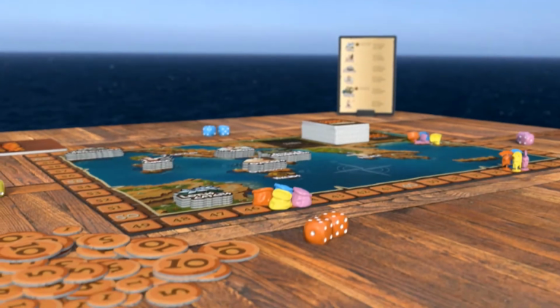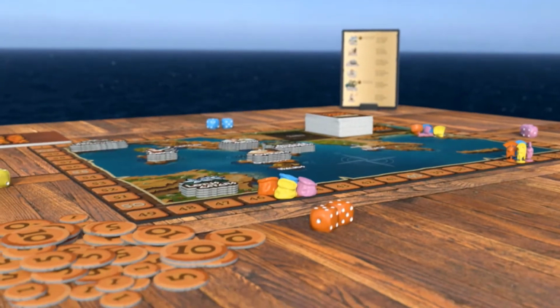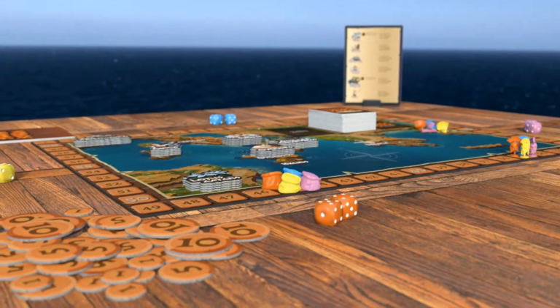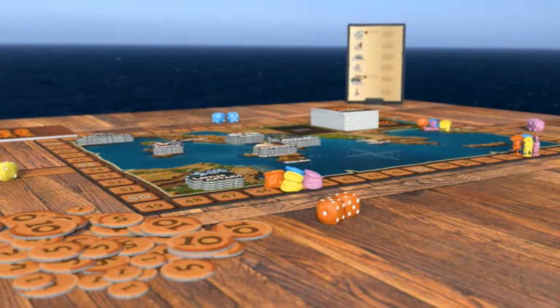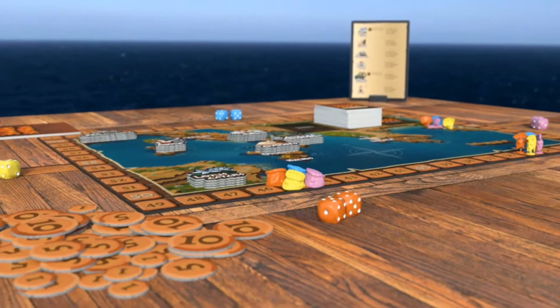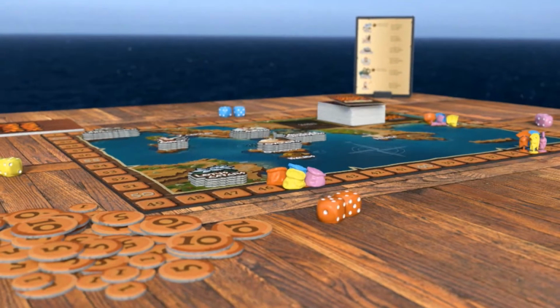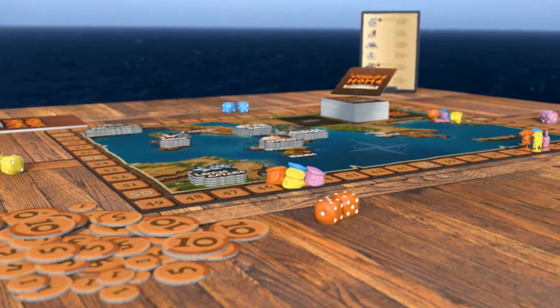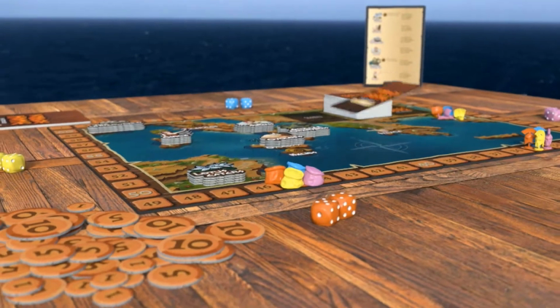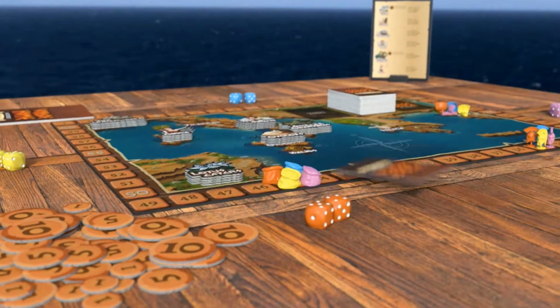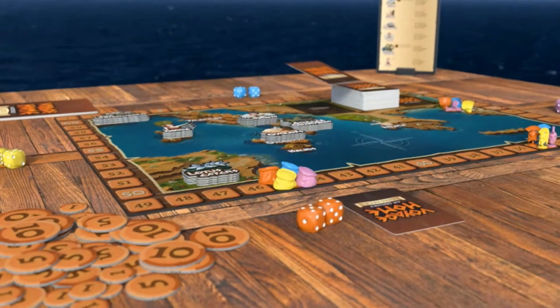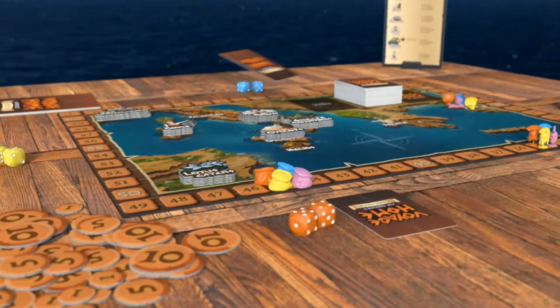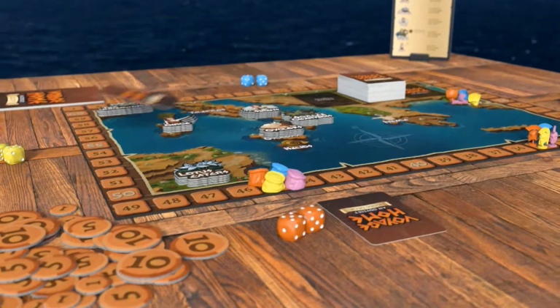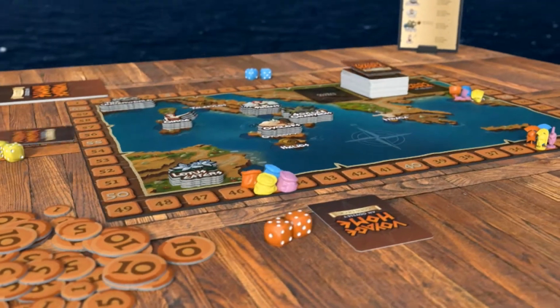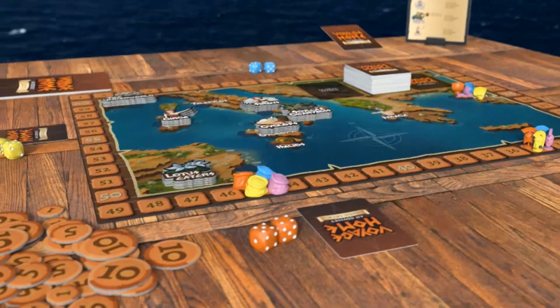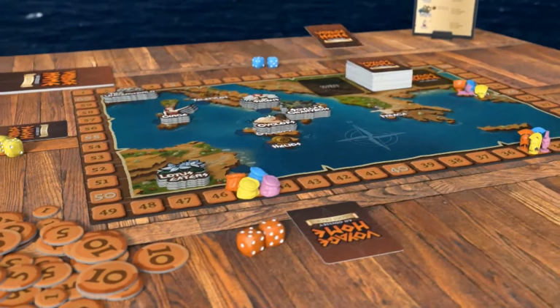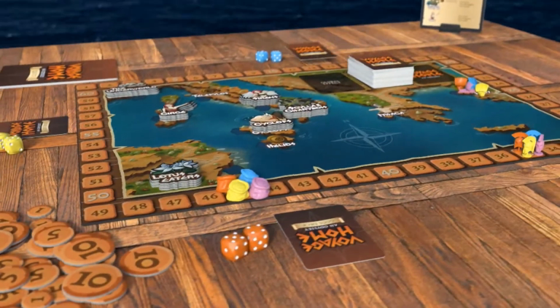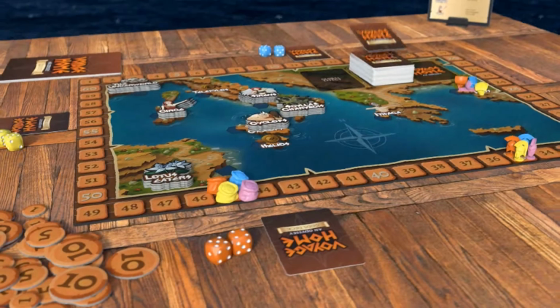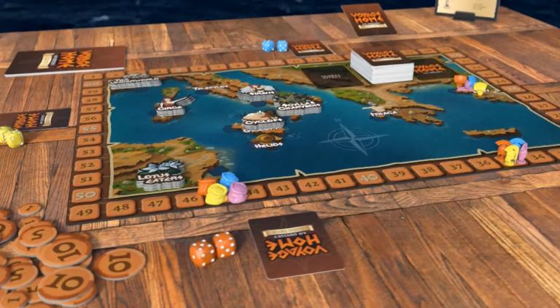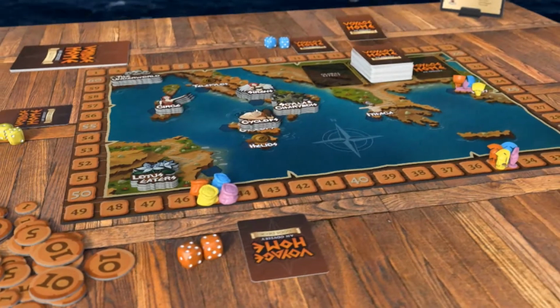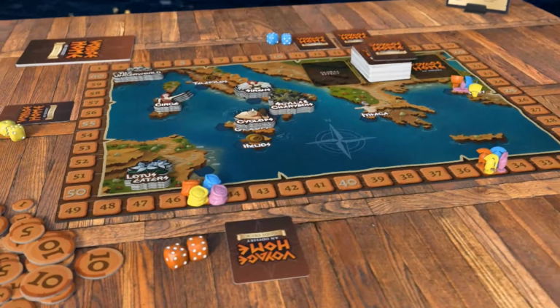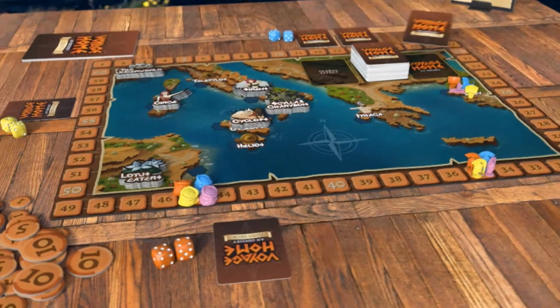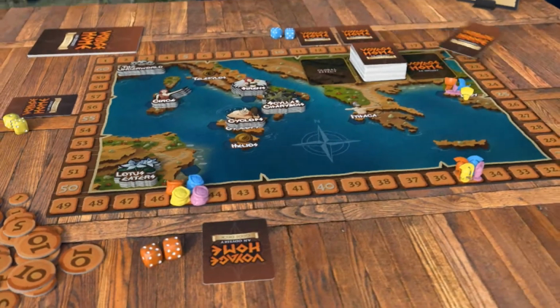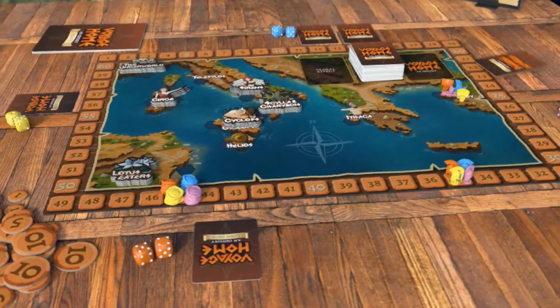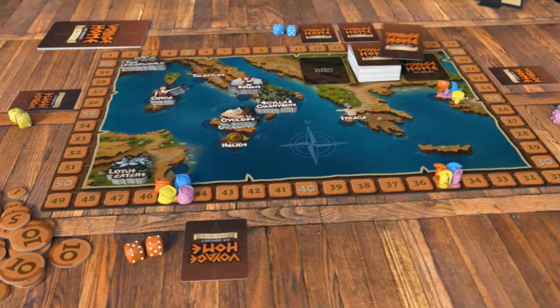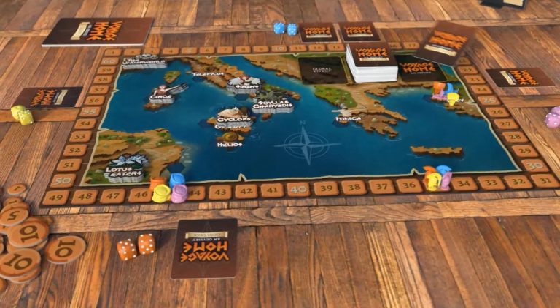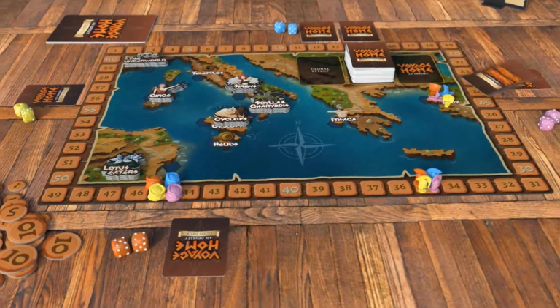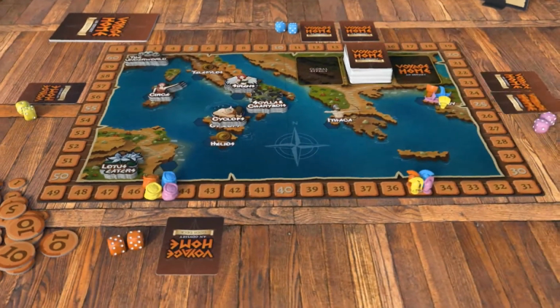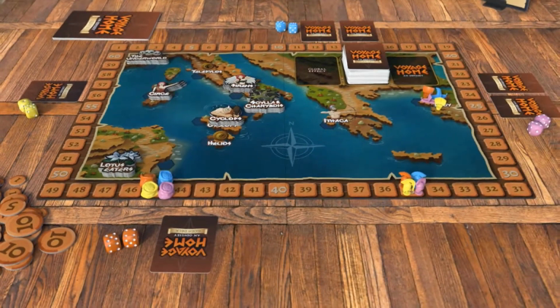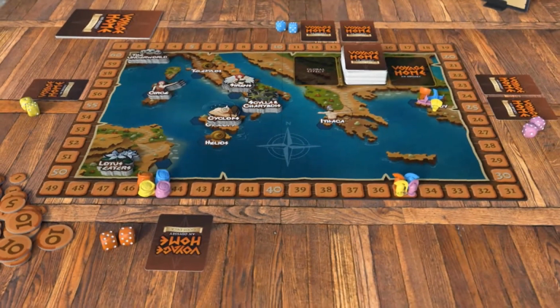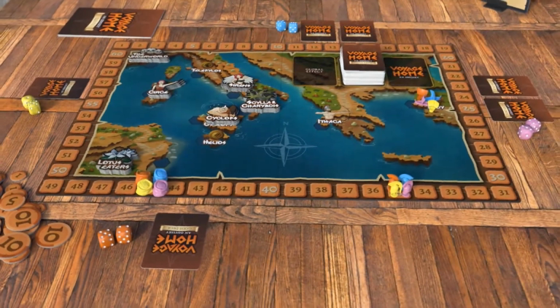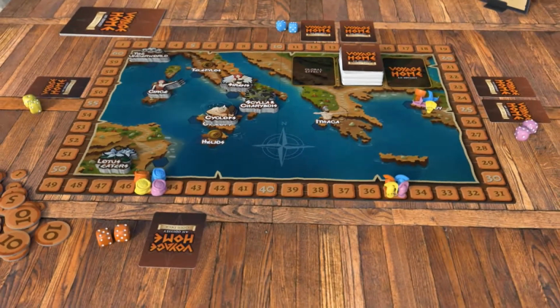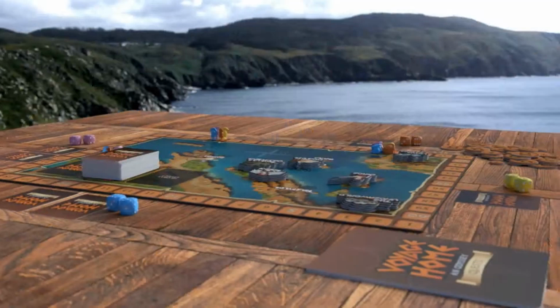Phase 1 is the card draw phase. Draw your cards based on your position around the table. Some card effects might allow you to draw extra cards.